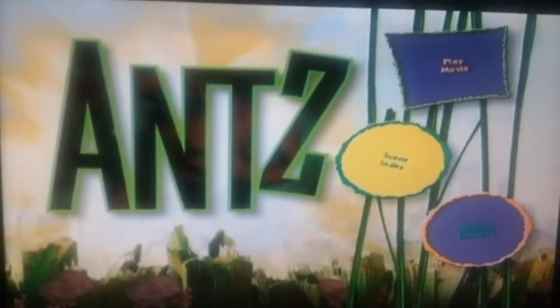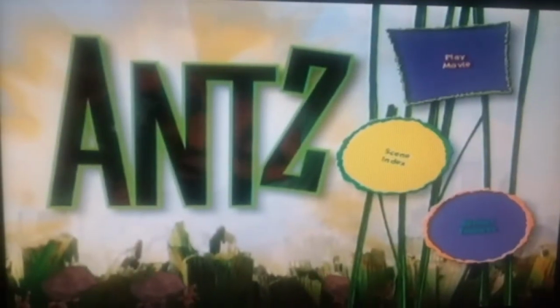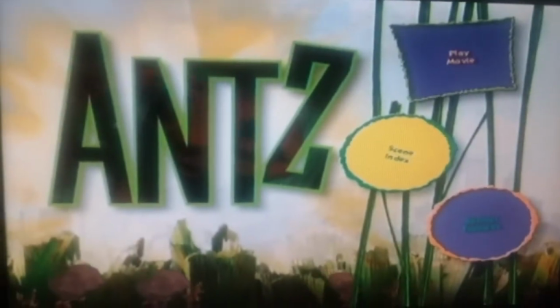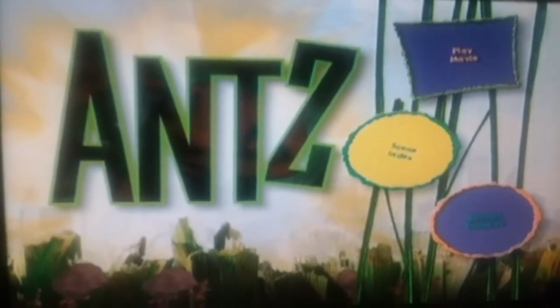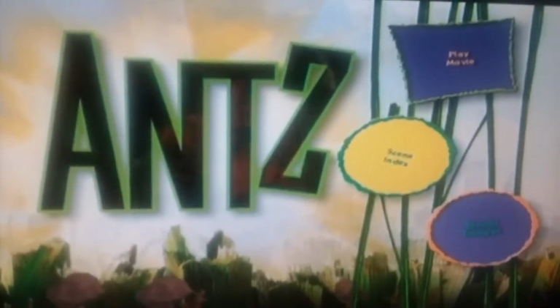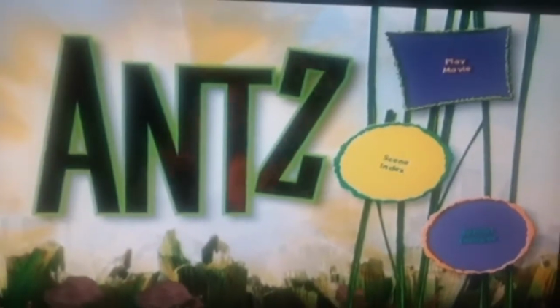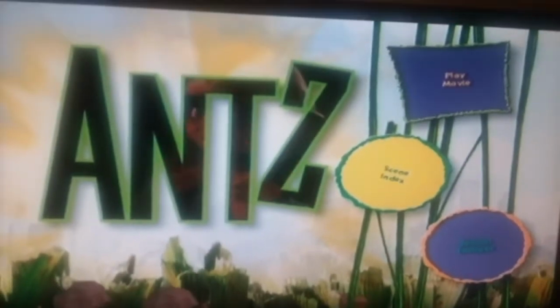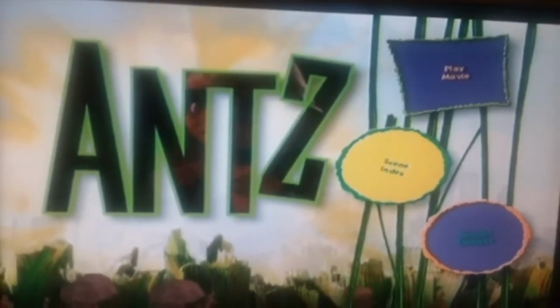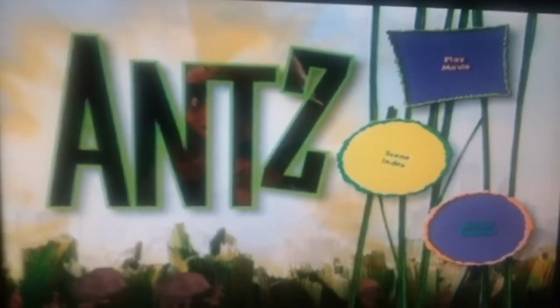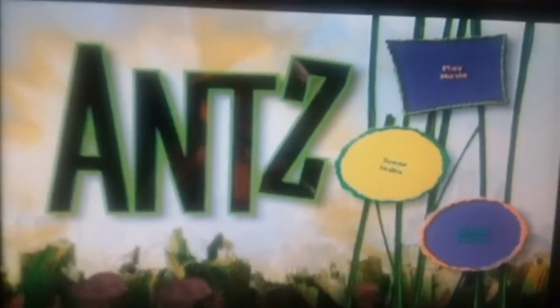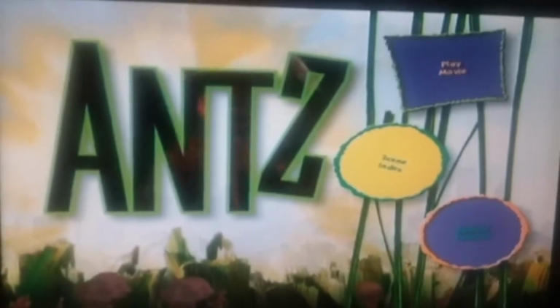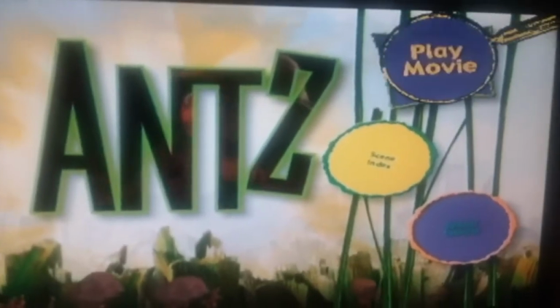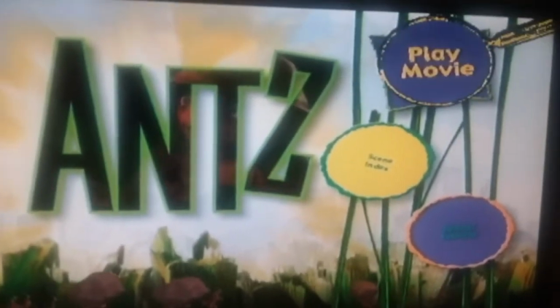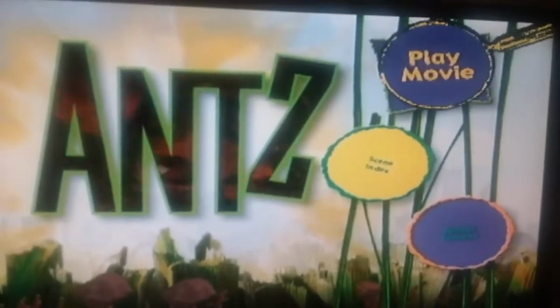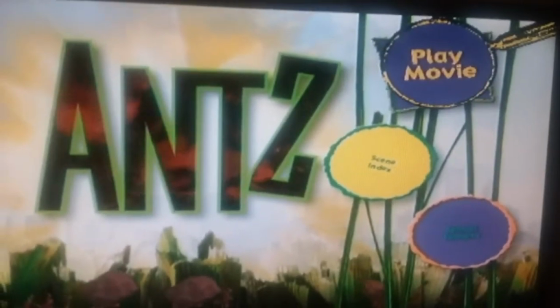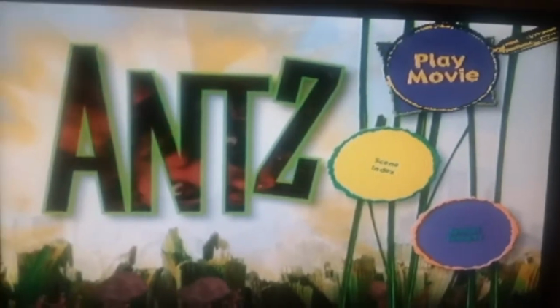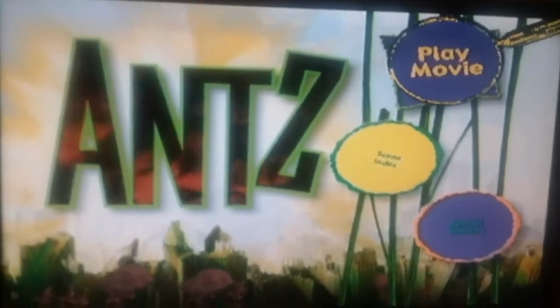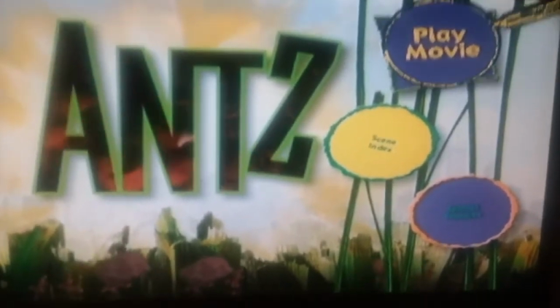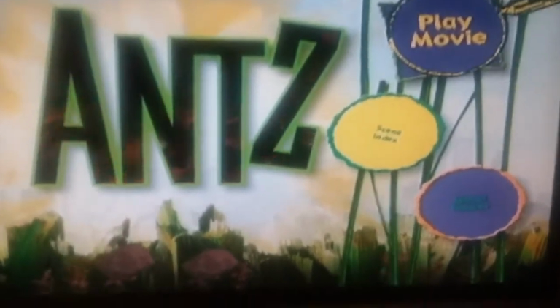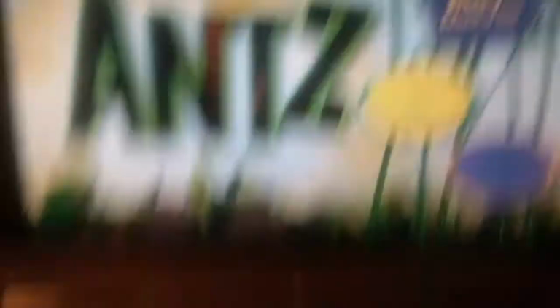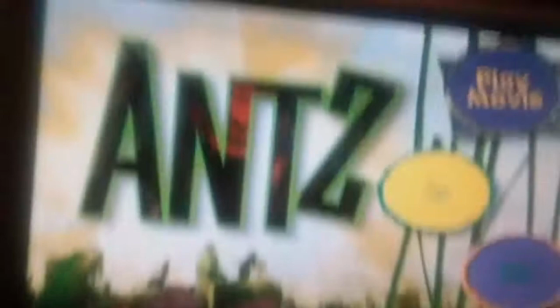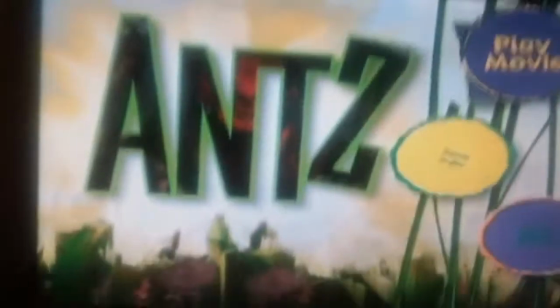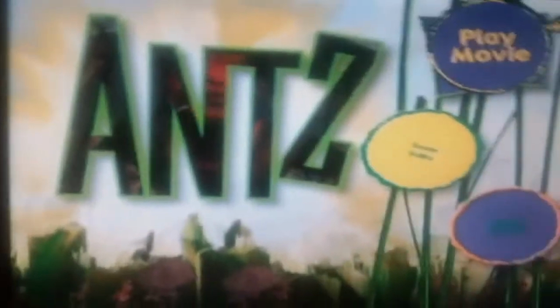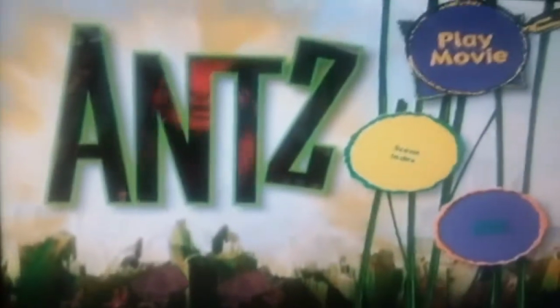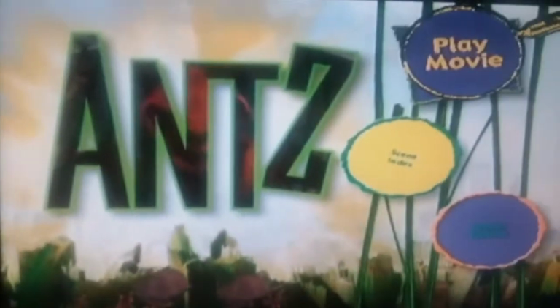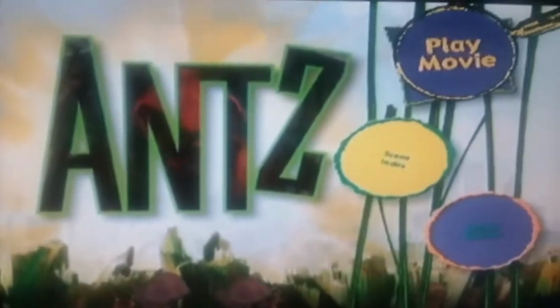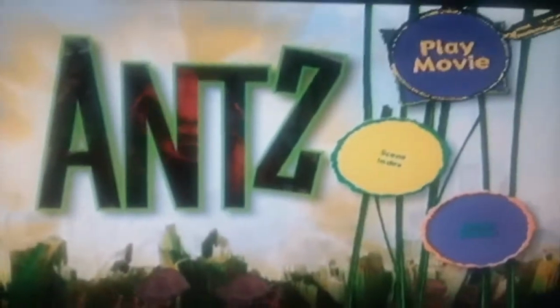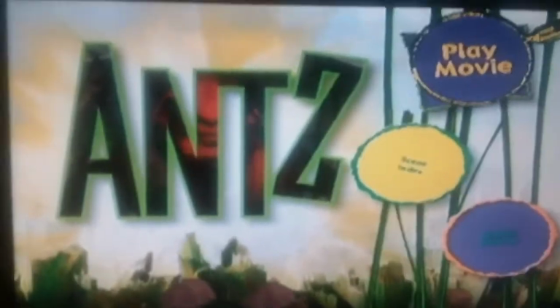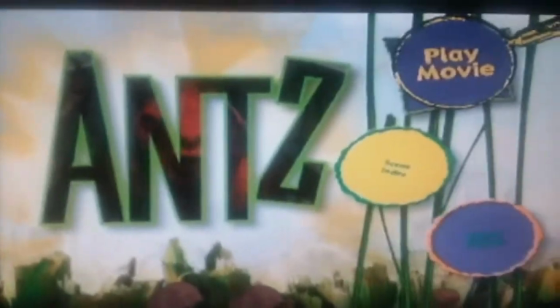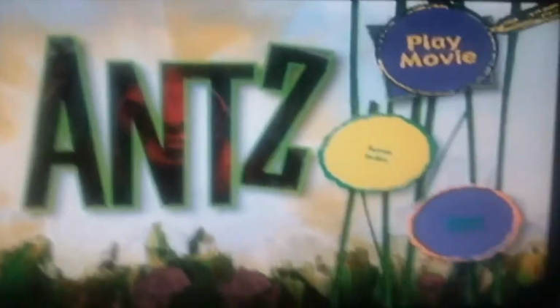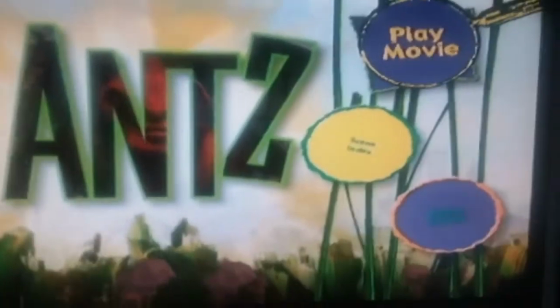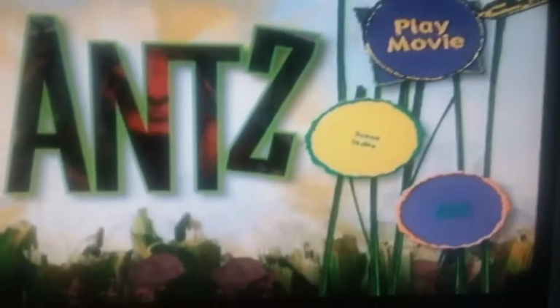Hello everyone. Today we're doing a mini walkthrough — can we play a movie?